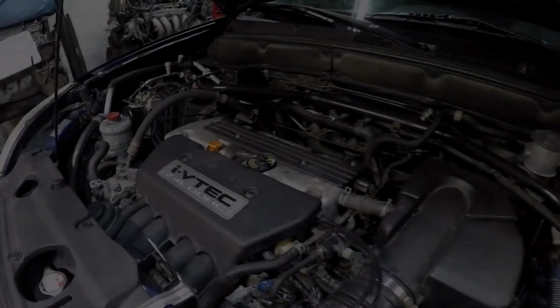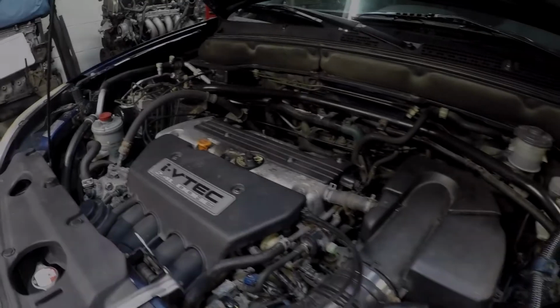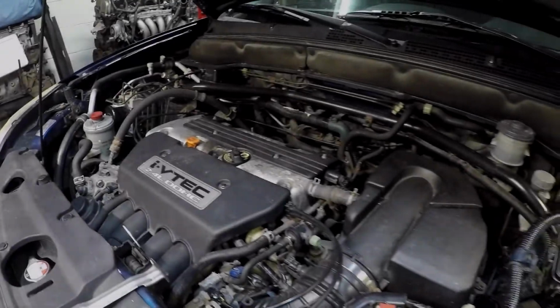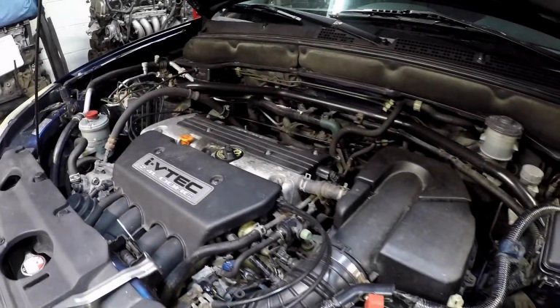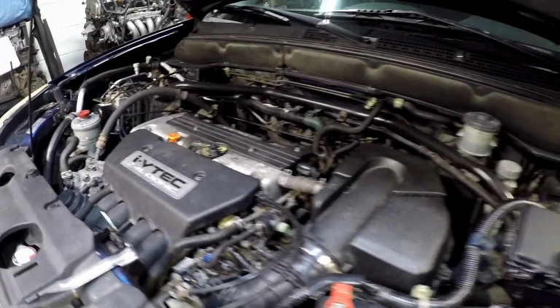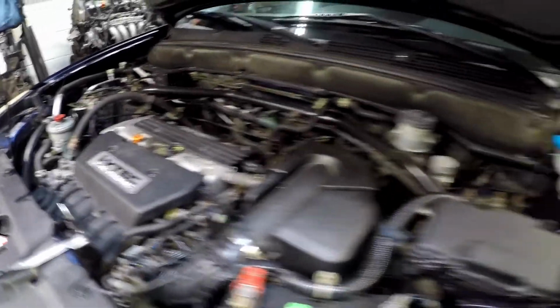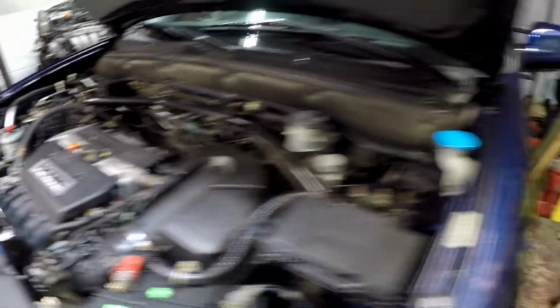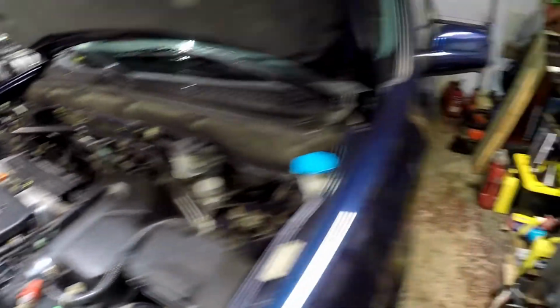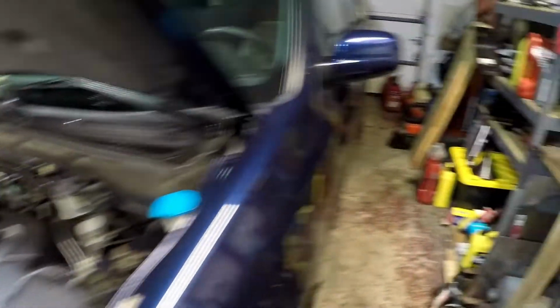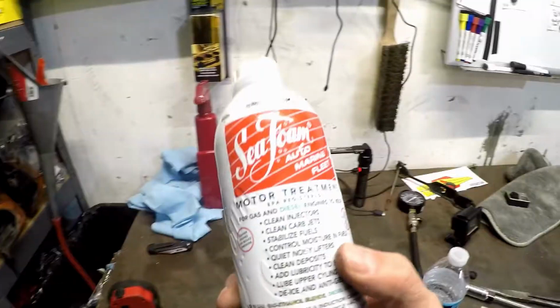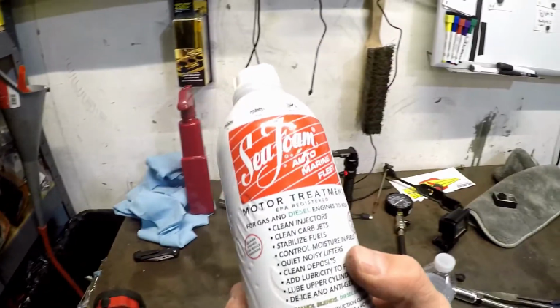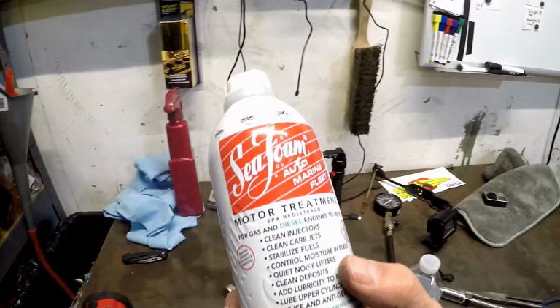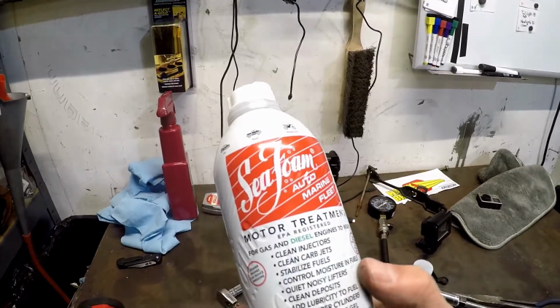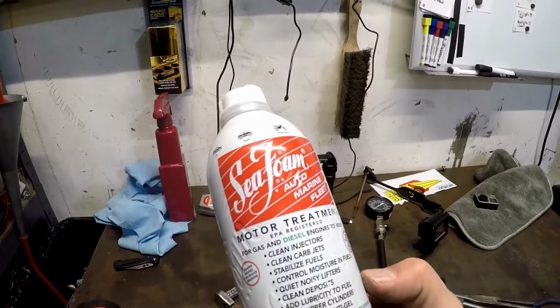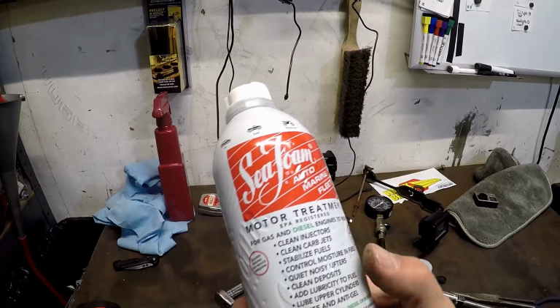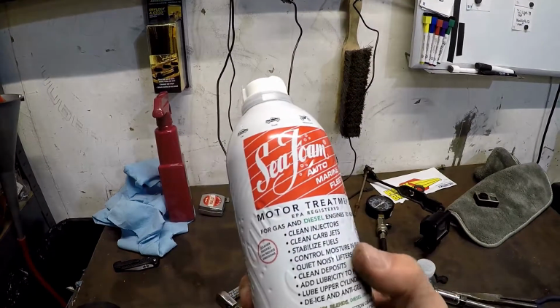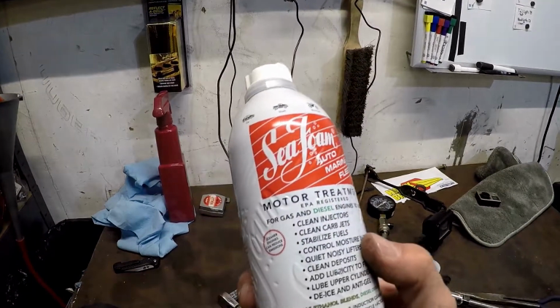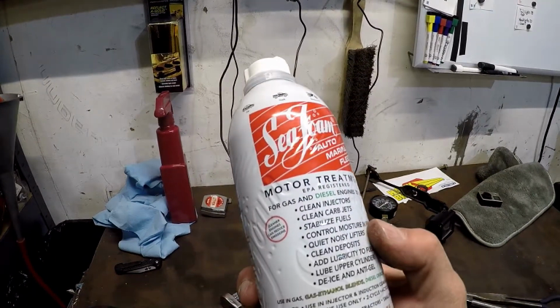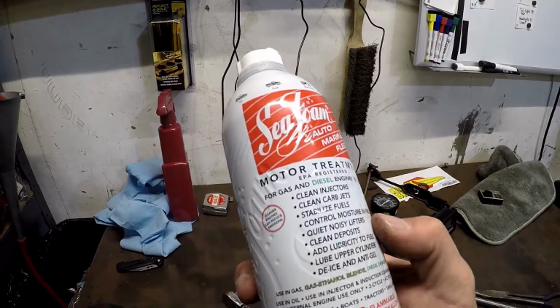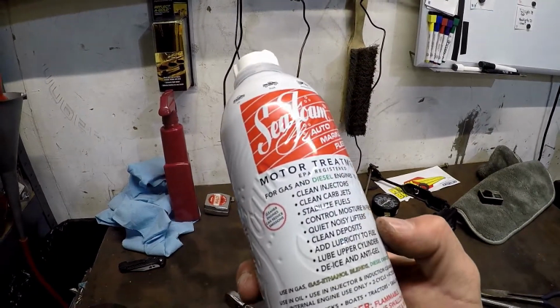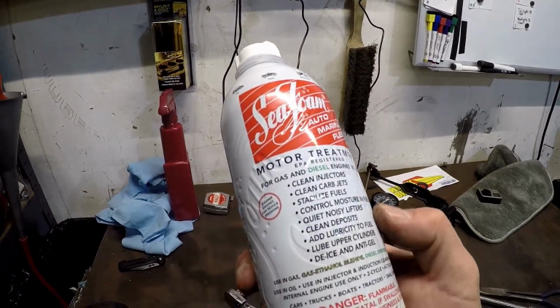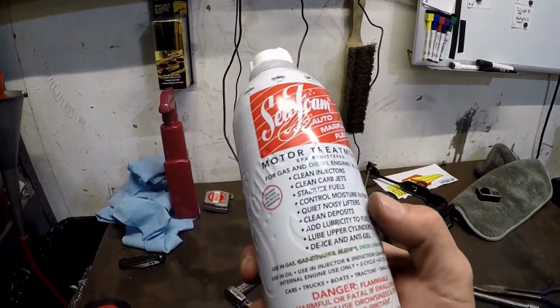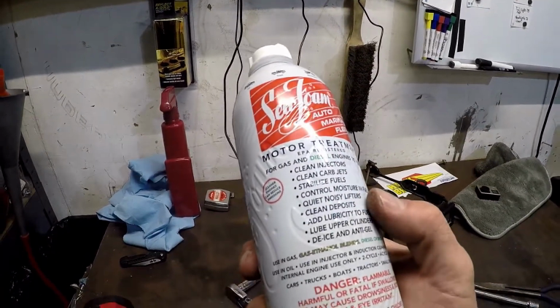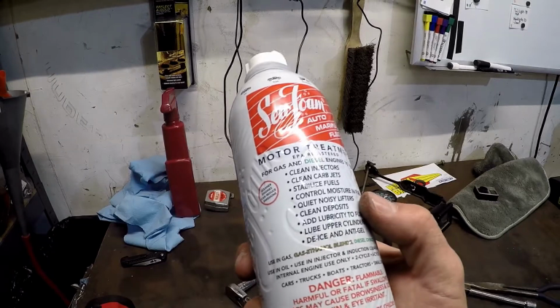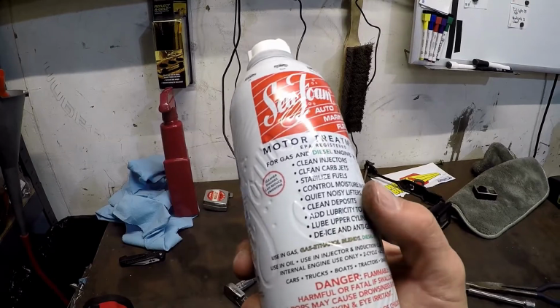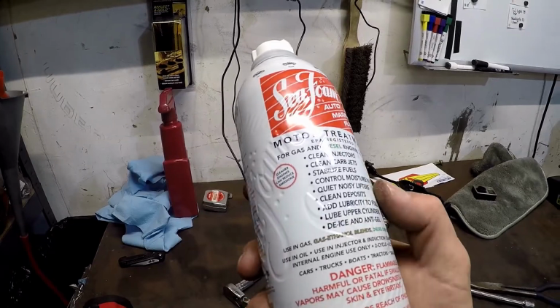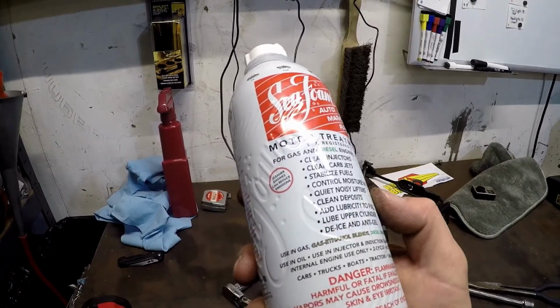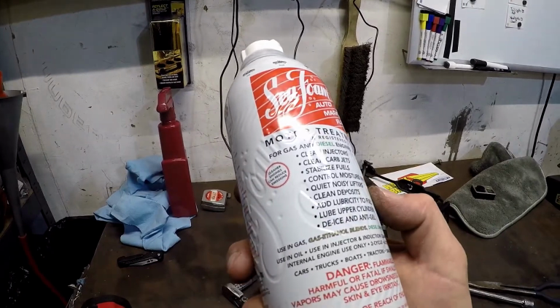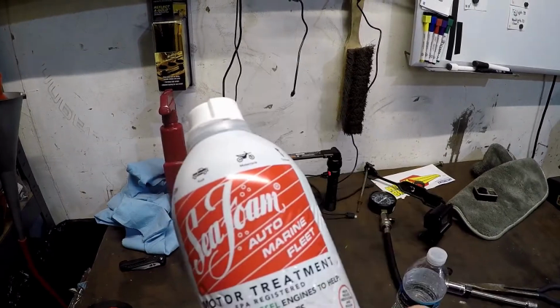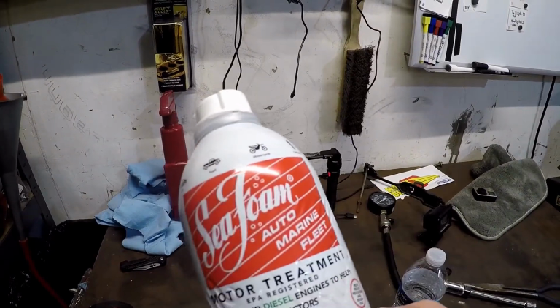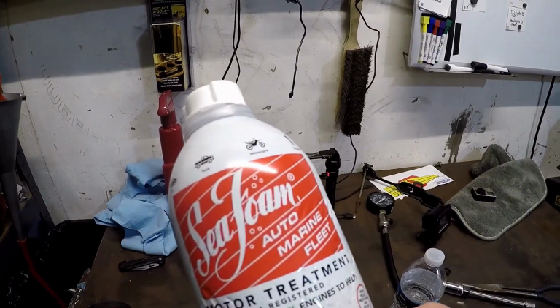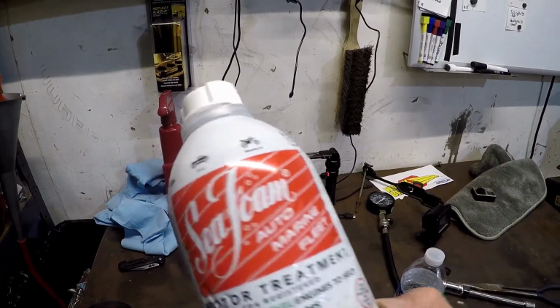Now that's all back together. Since we know the compression is all good, thinking it might just be an injector. Good old seafoam.